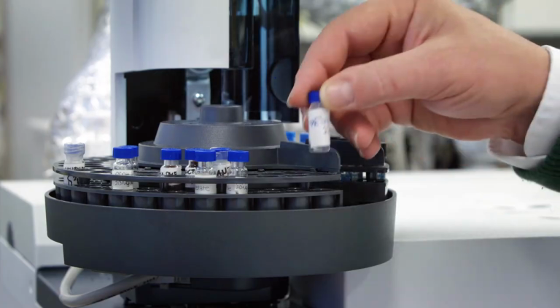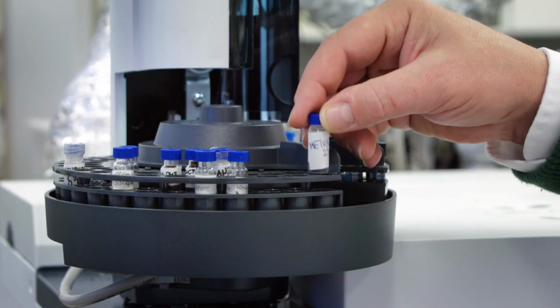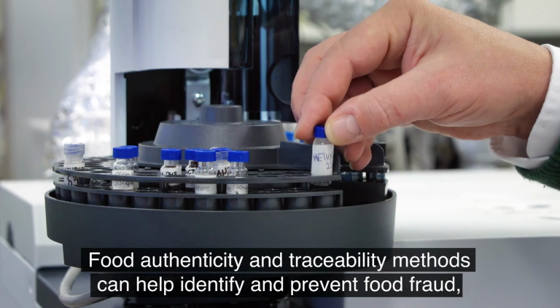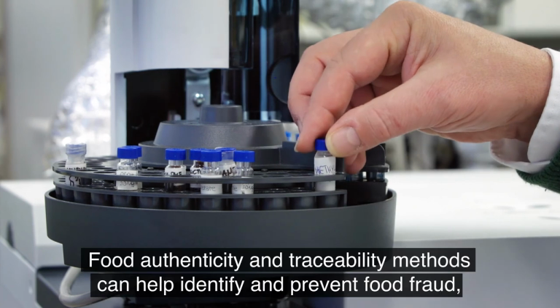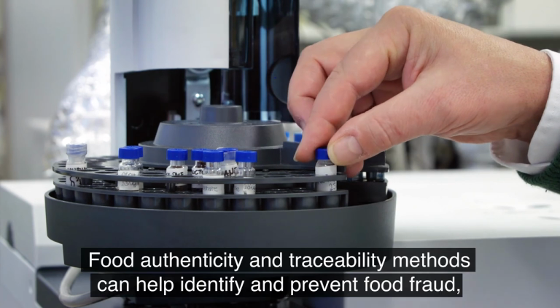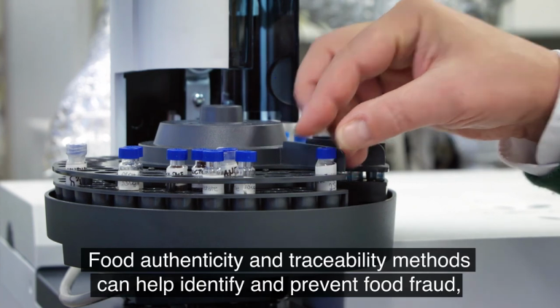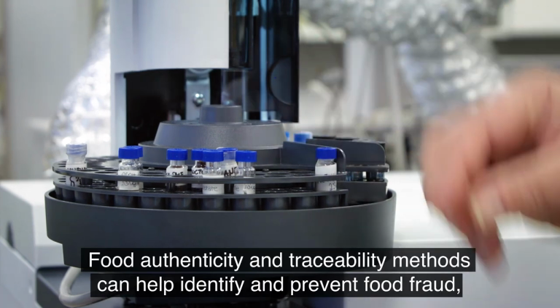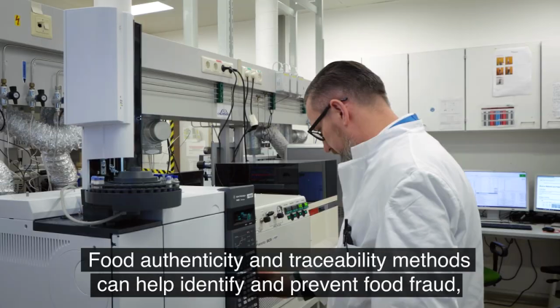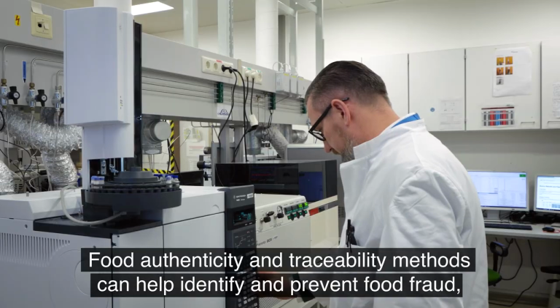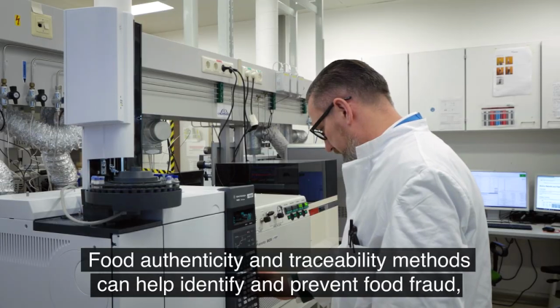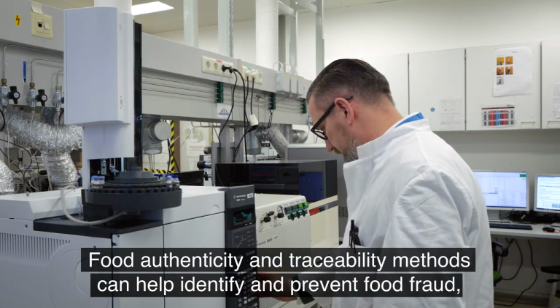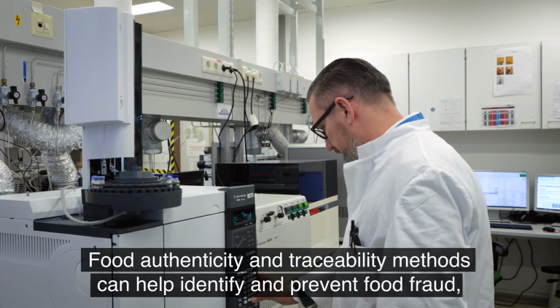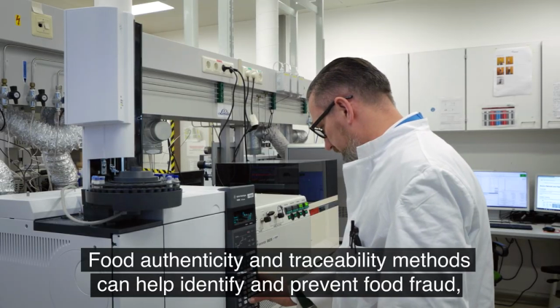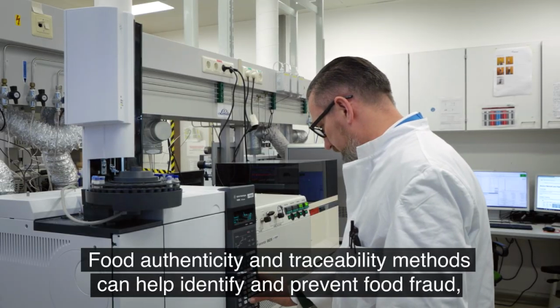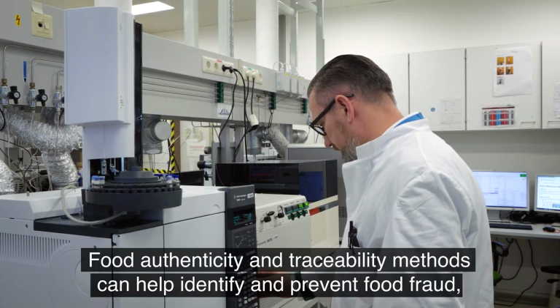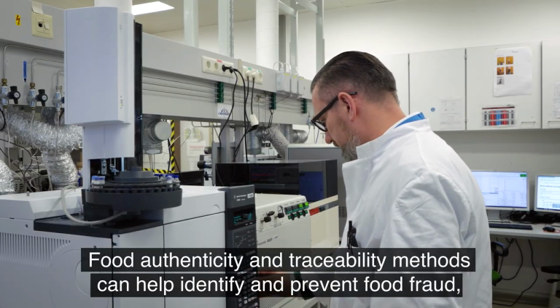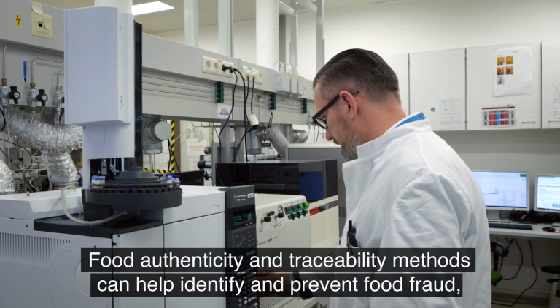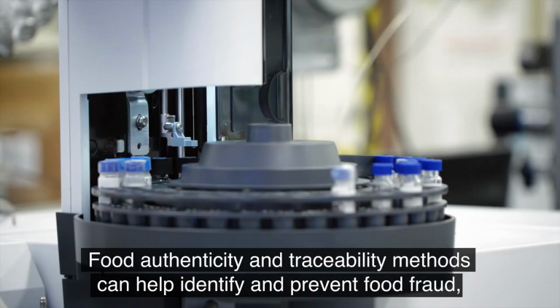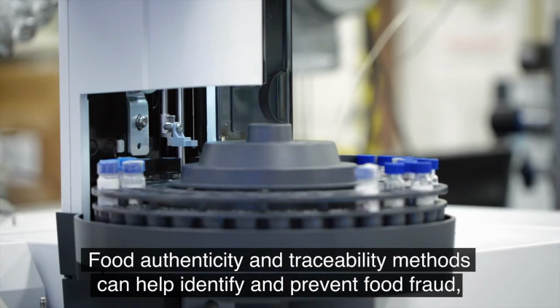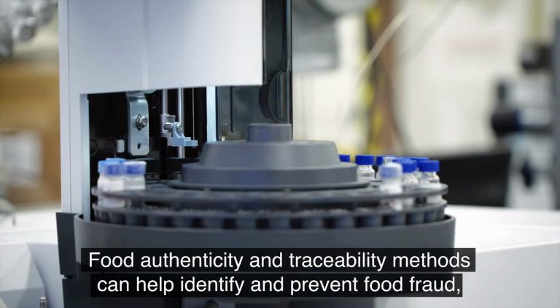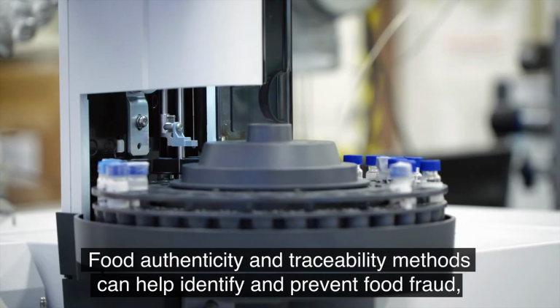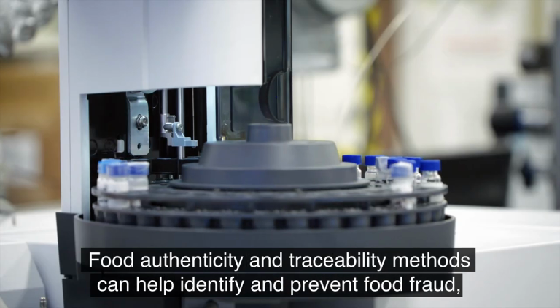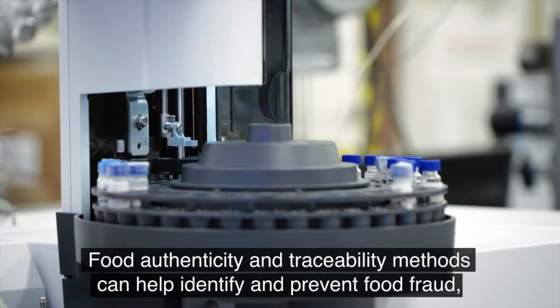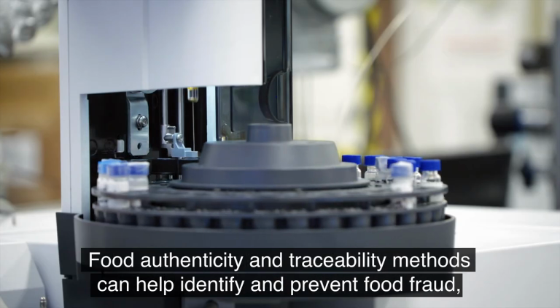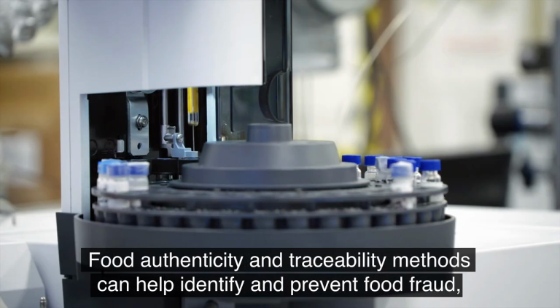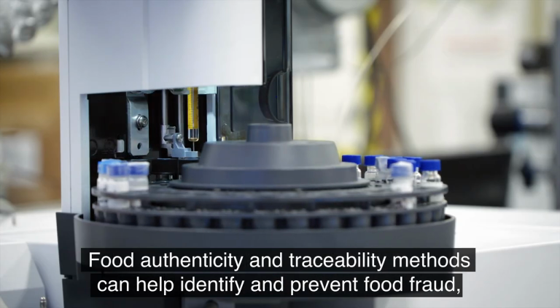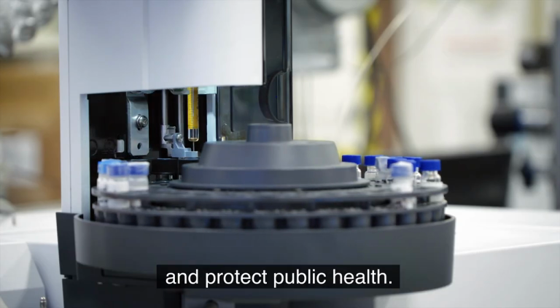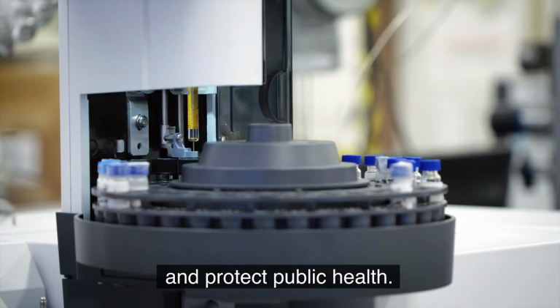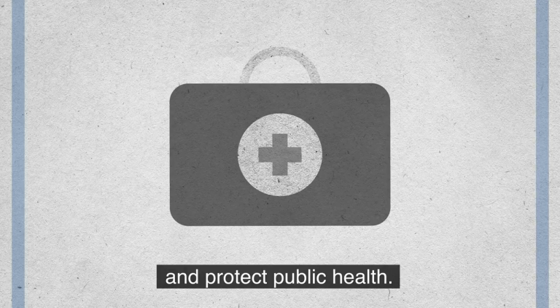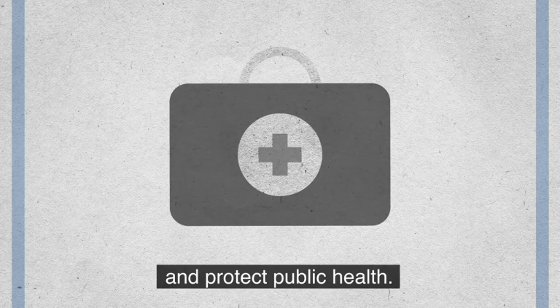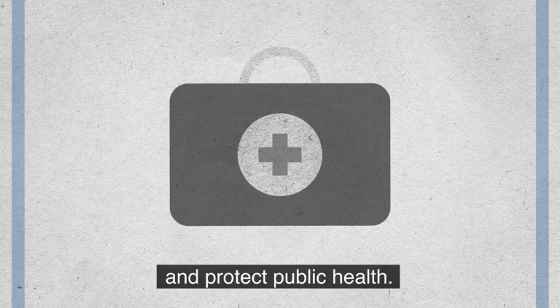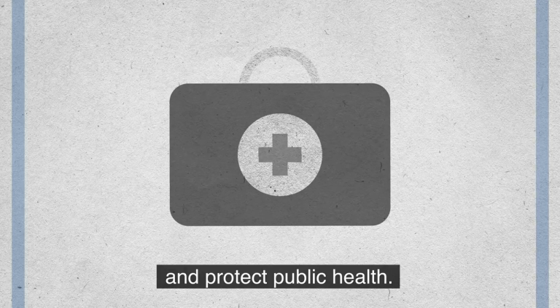Food authenticity and traceability methods can help identify and prevent food fraud, and protect public health.